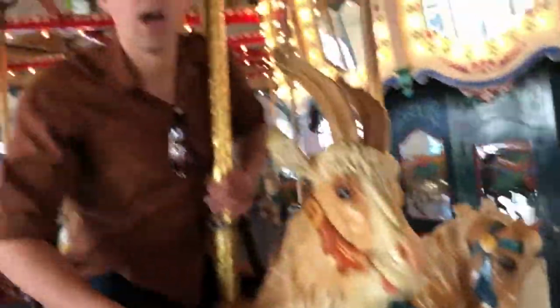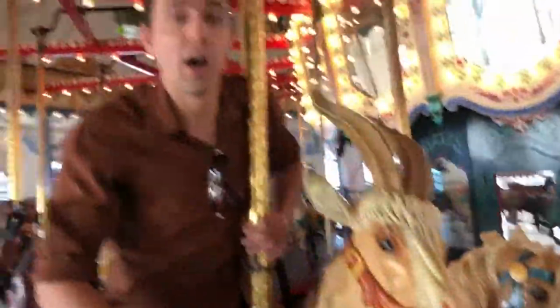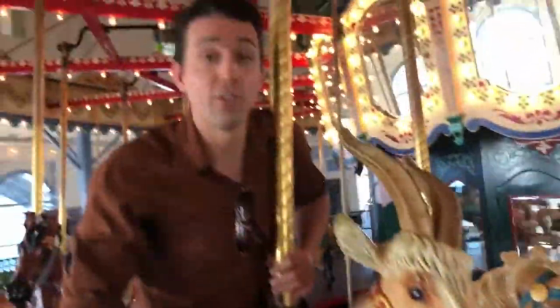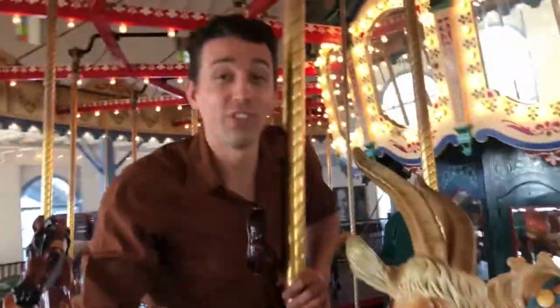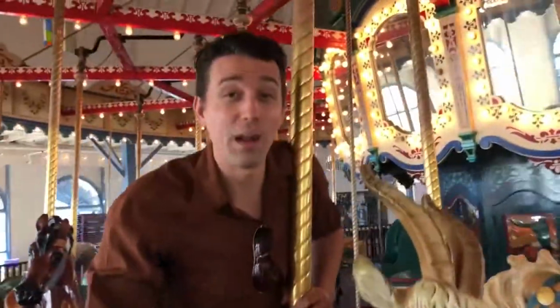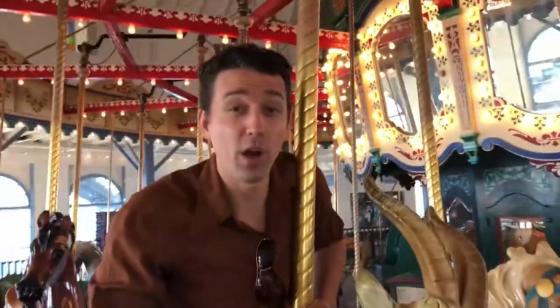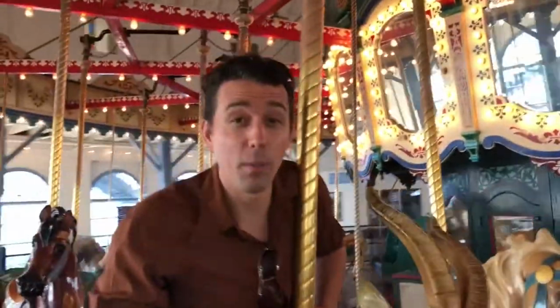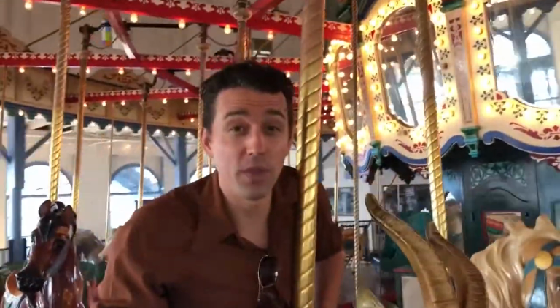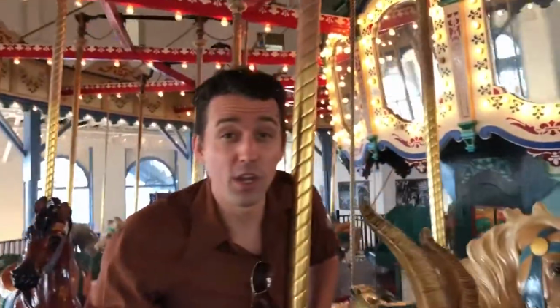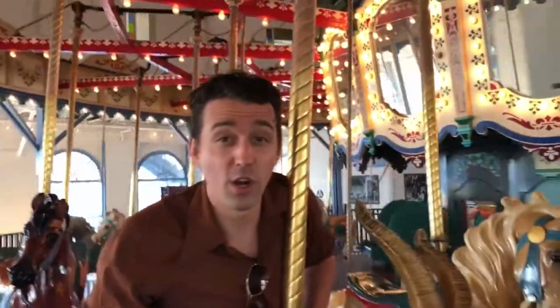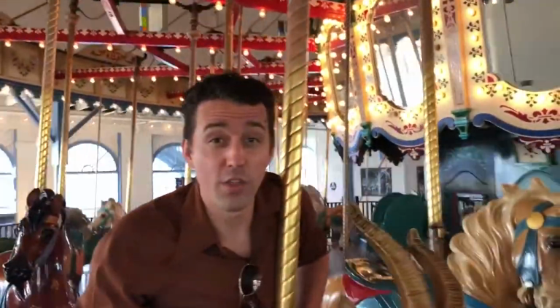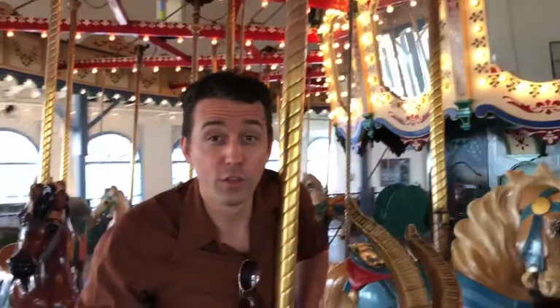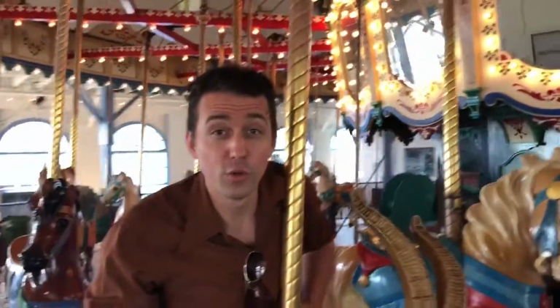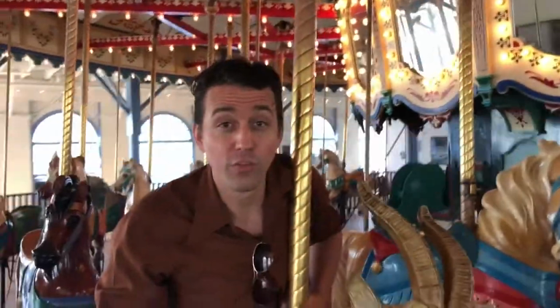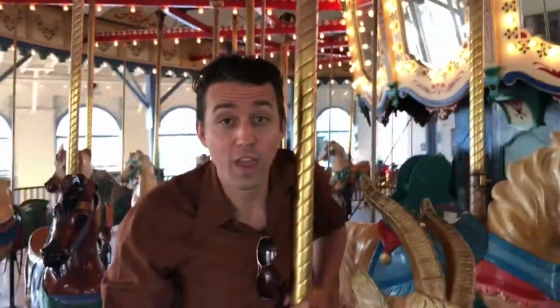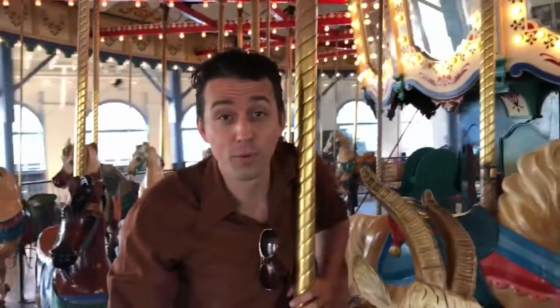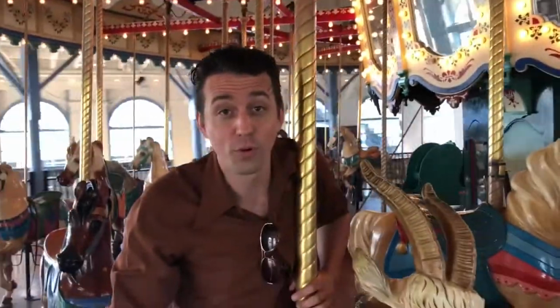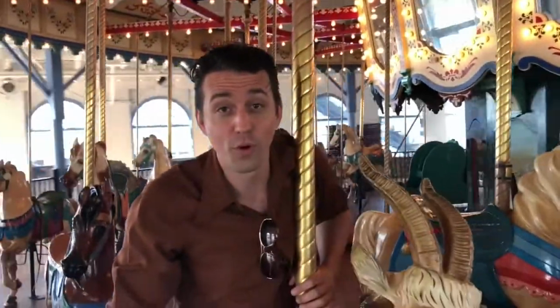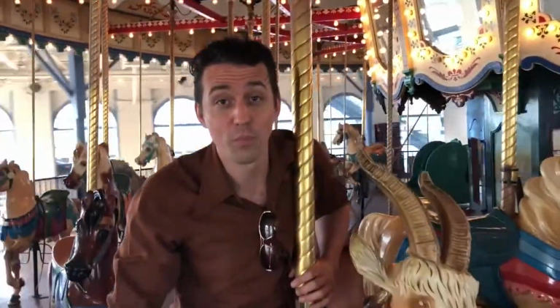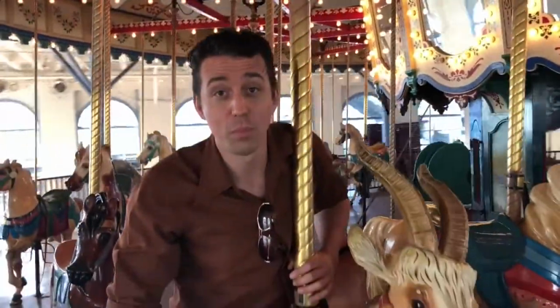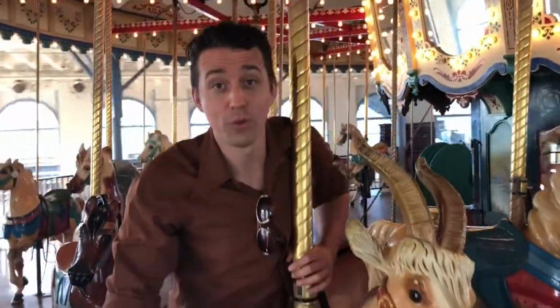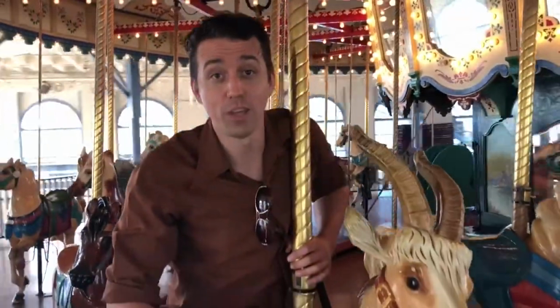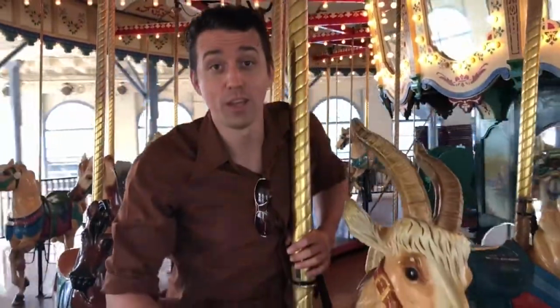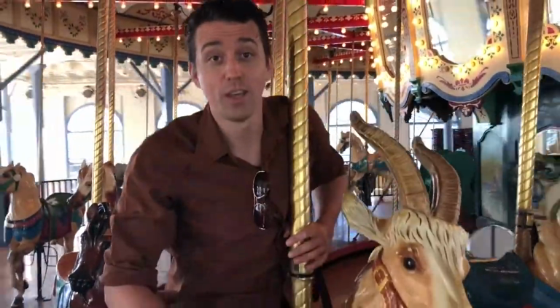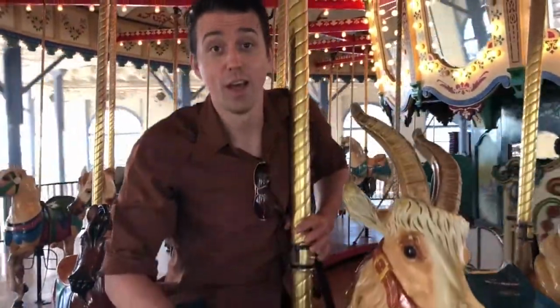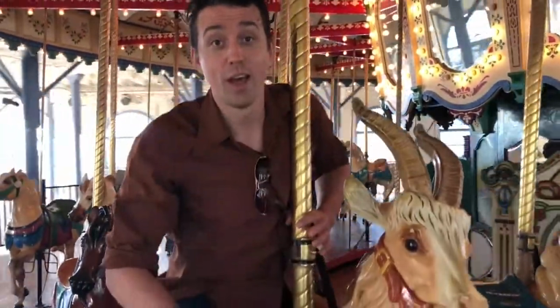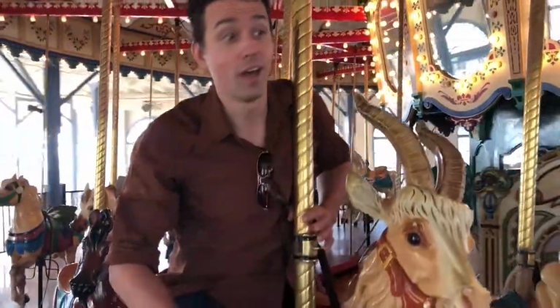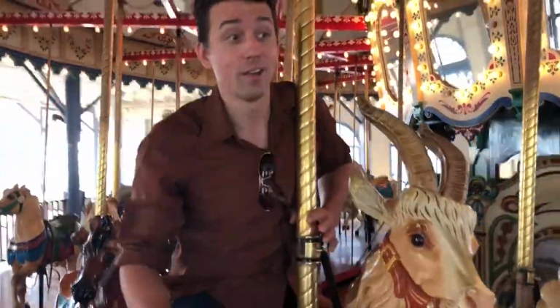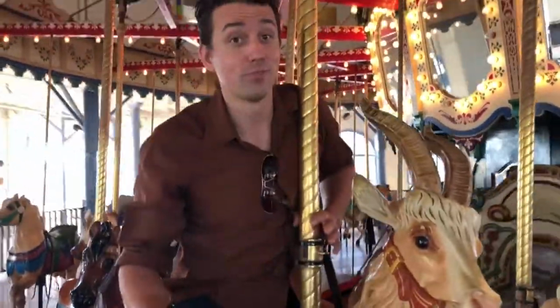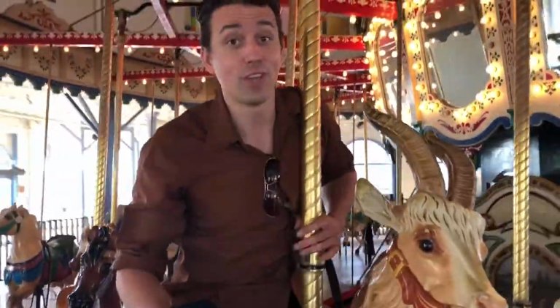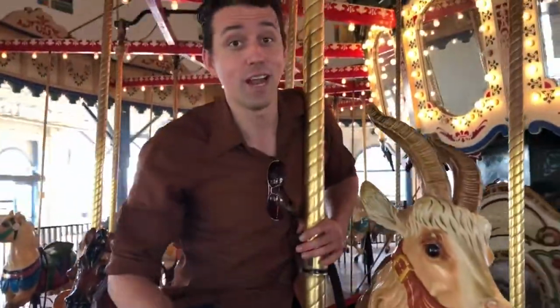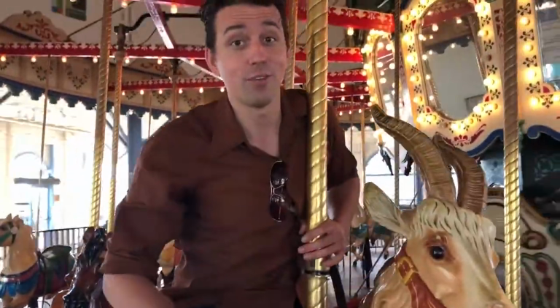The Santa Monica Pier, the Louvre Hippodrome building — check it out.